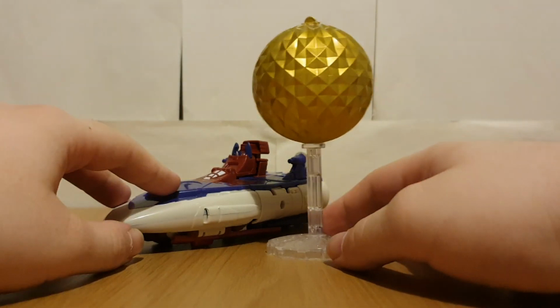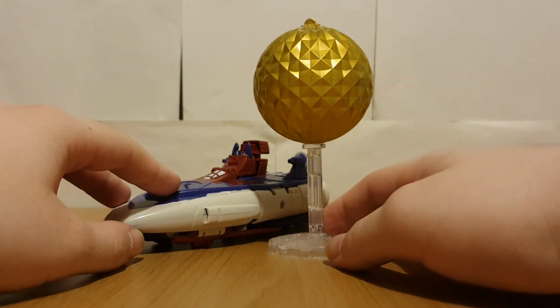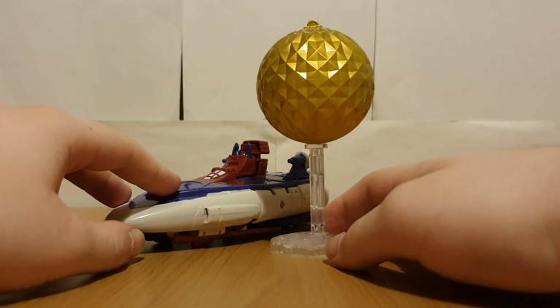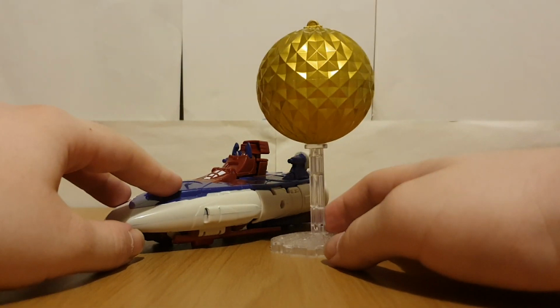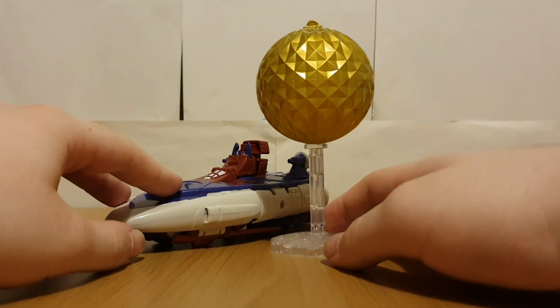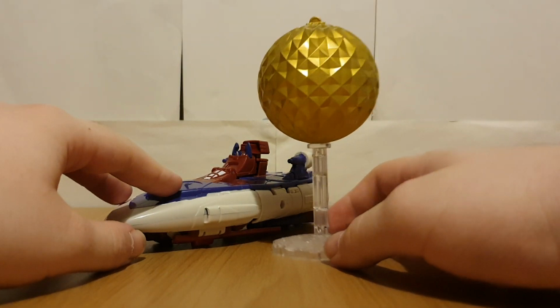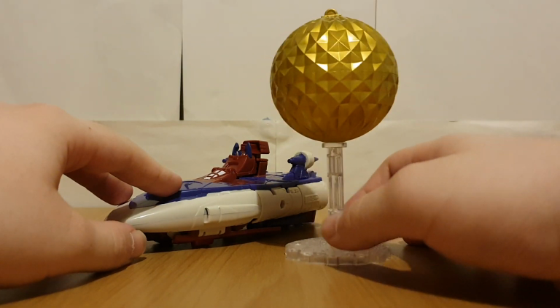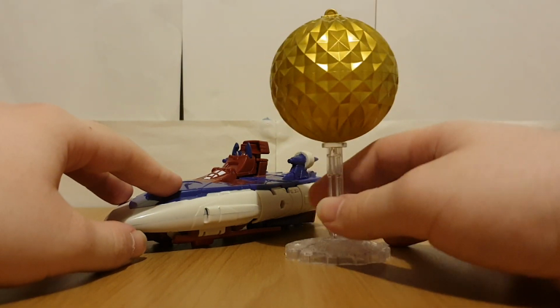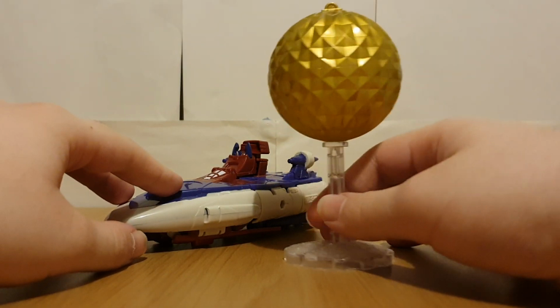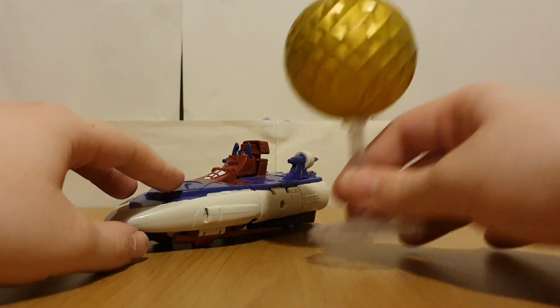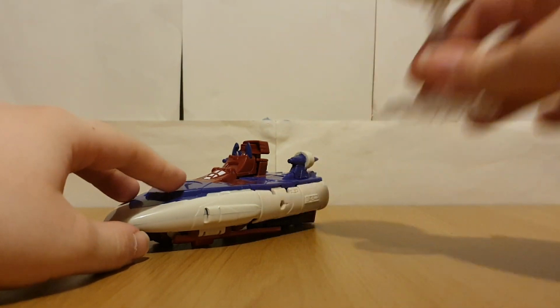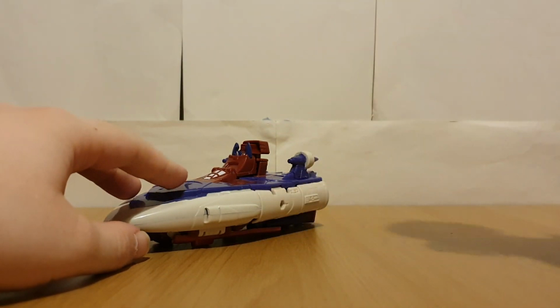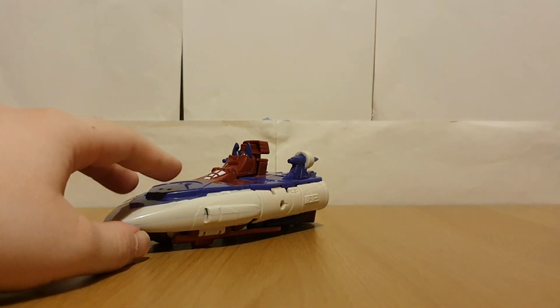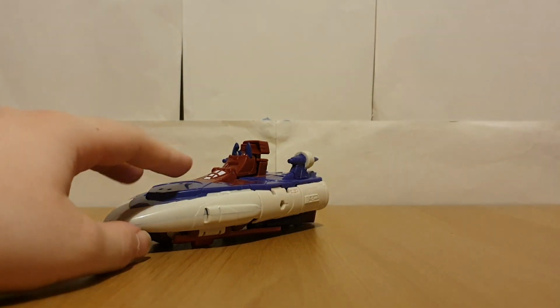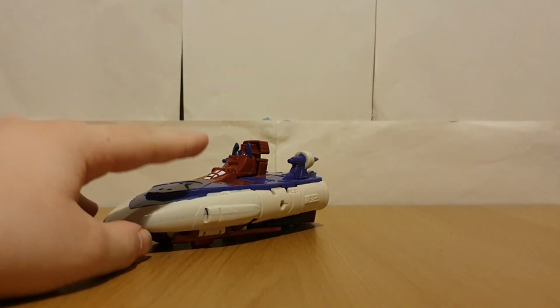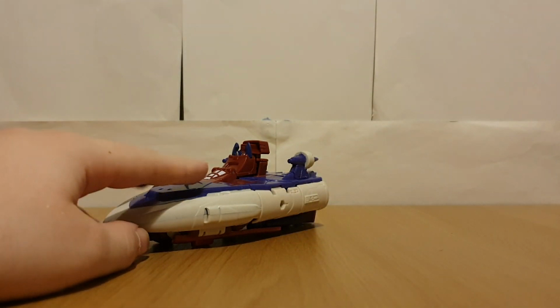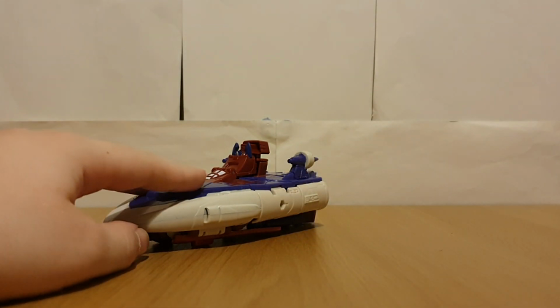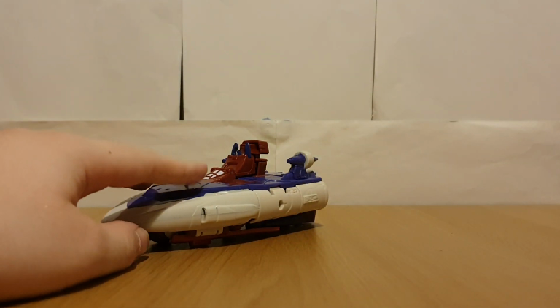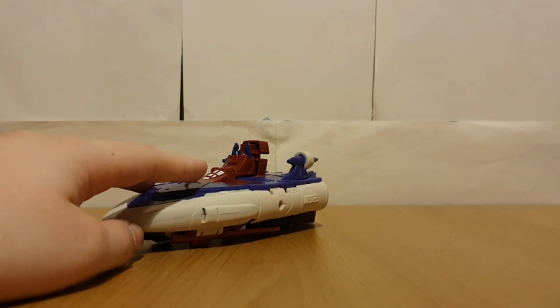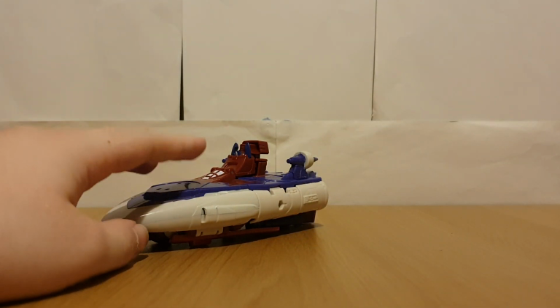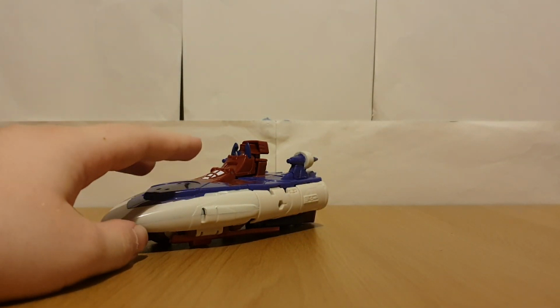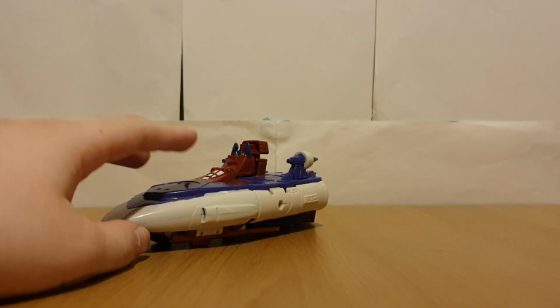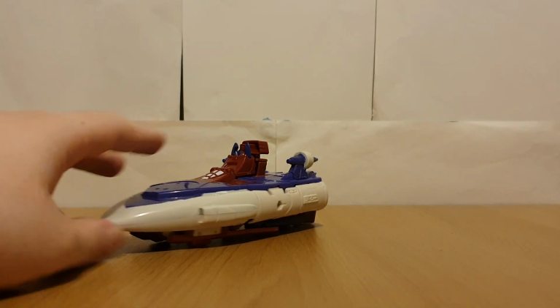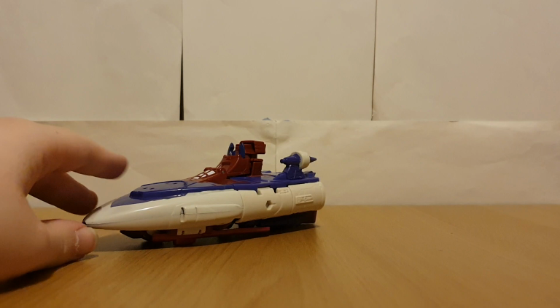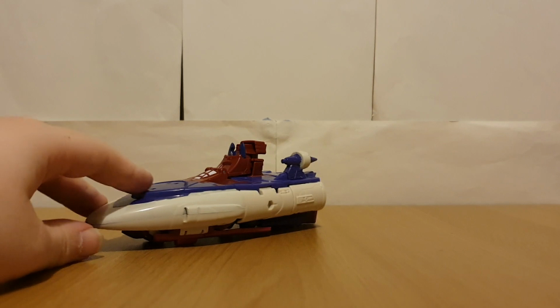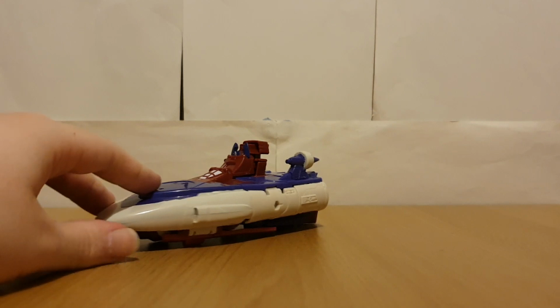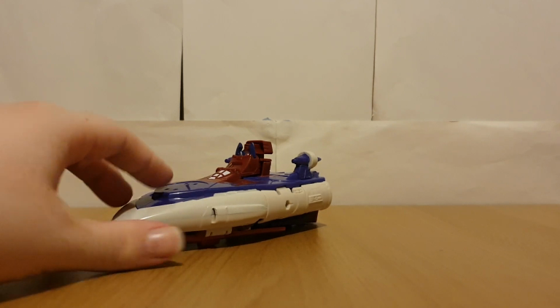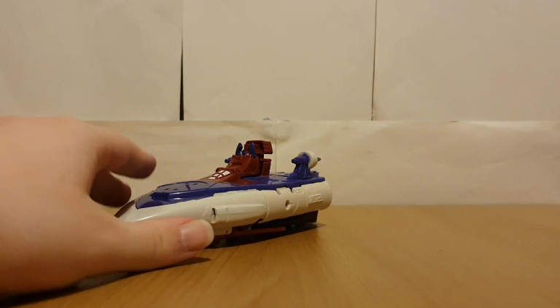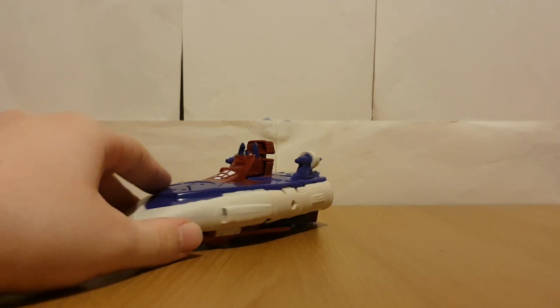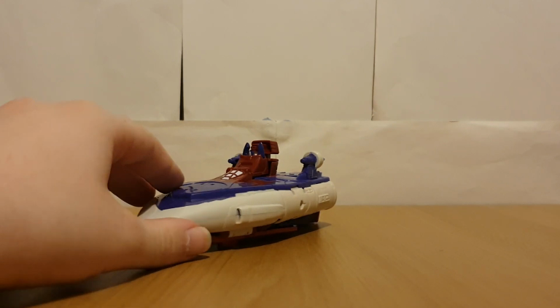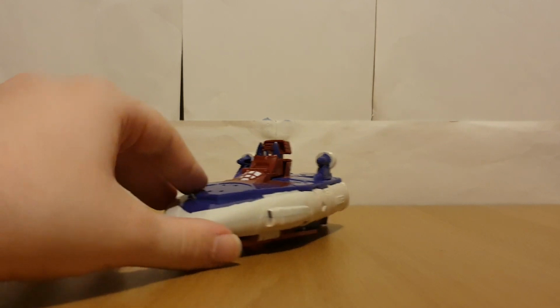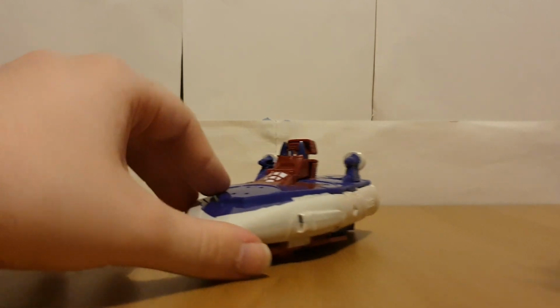That's pretty much it for Vector Sigma. And back to the transformations.